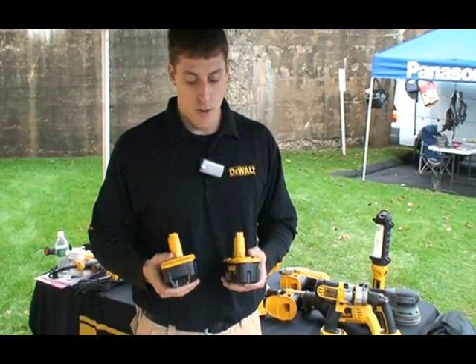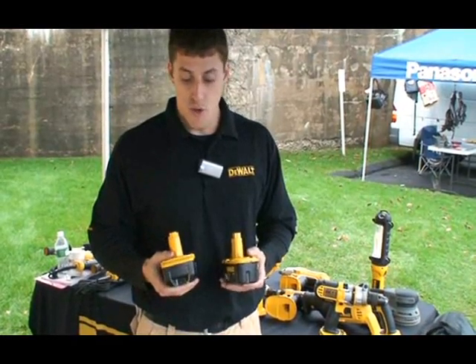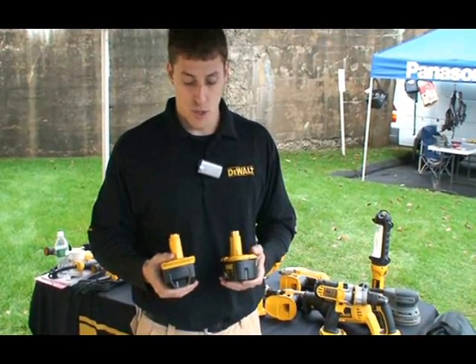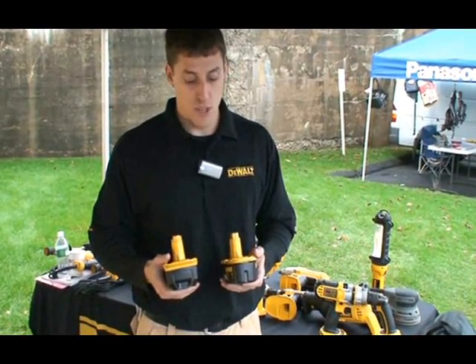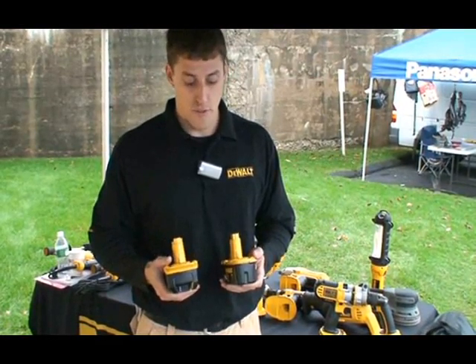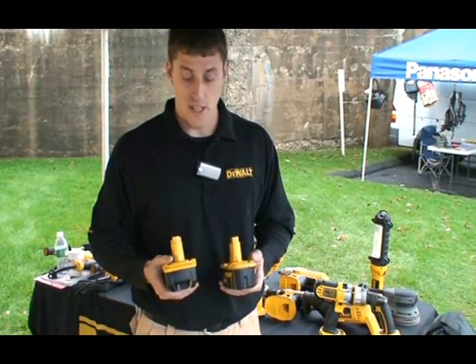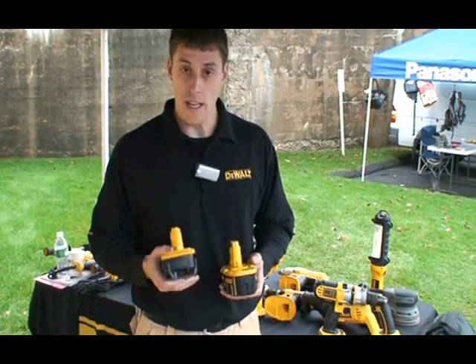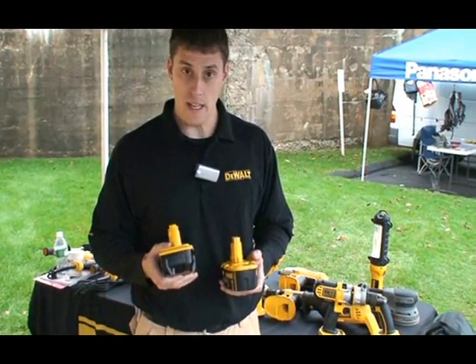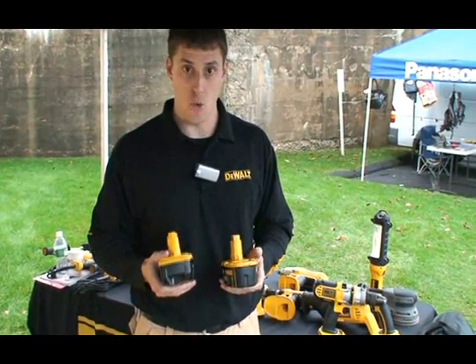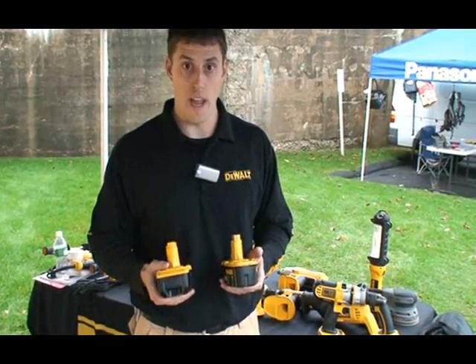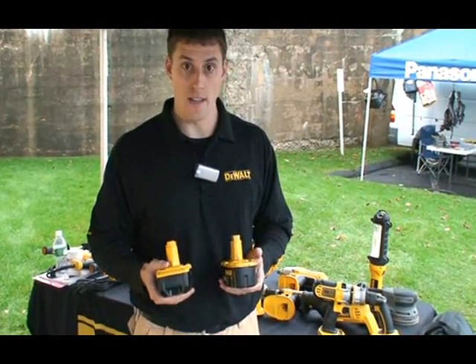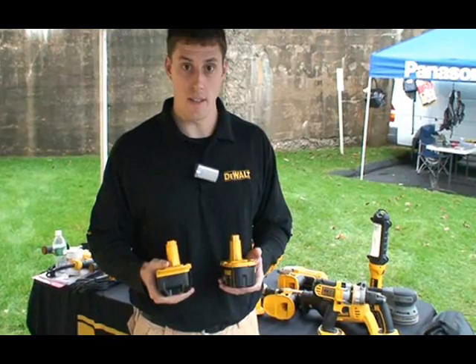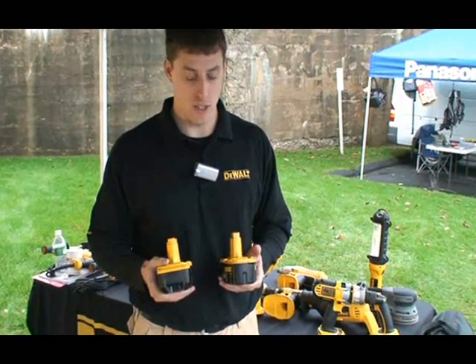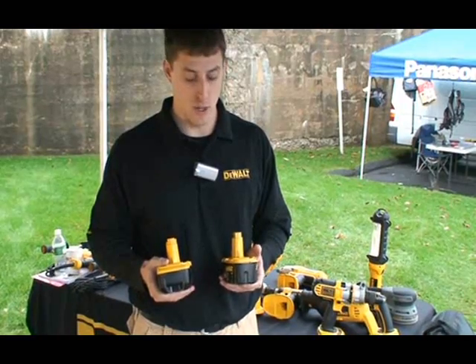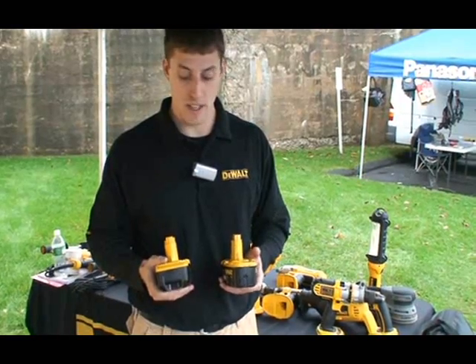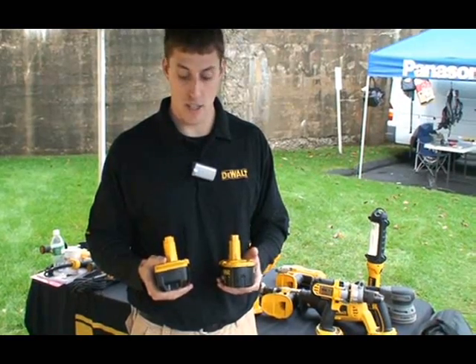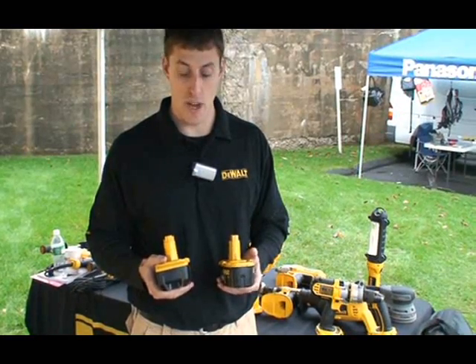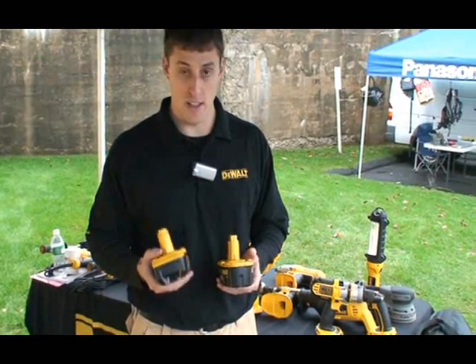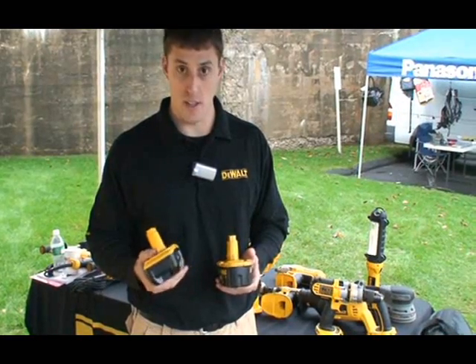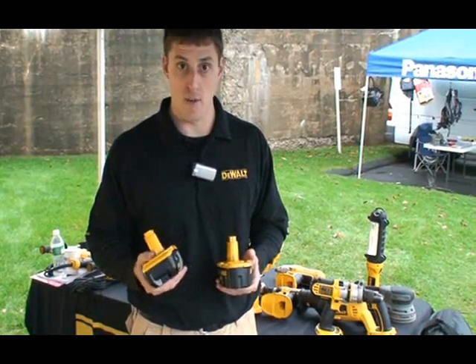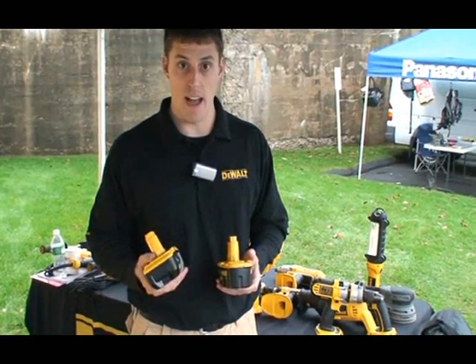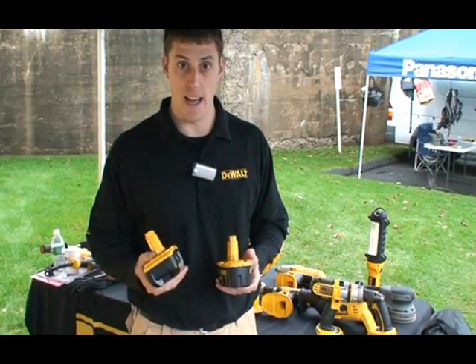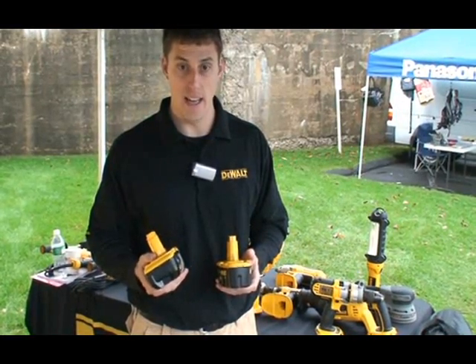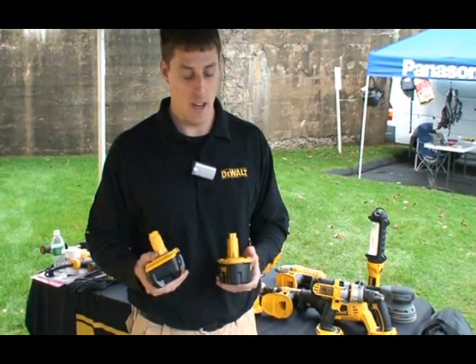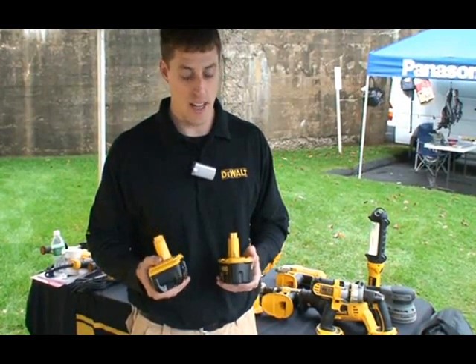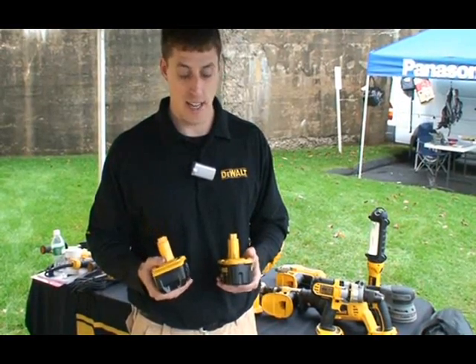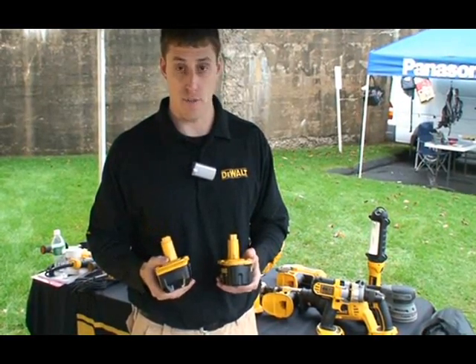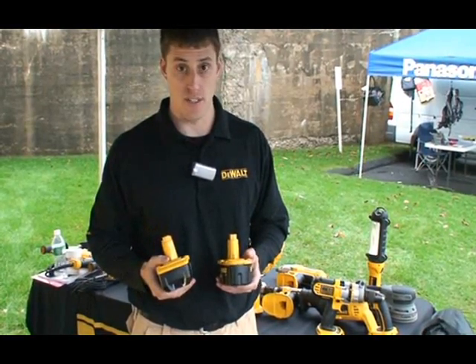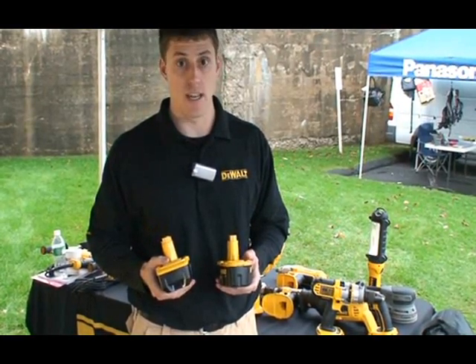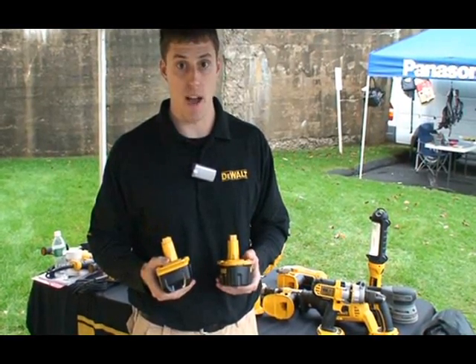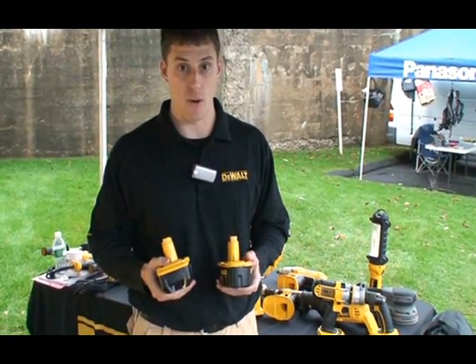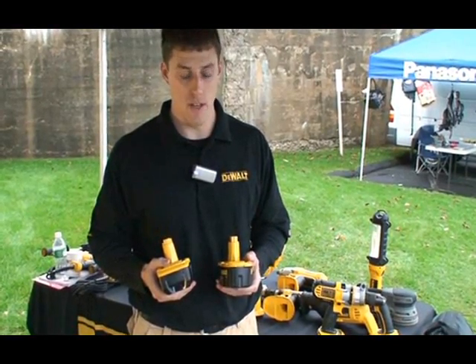The other noticeable difference is the weight. The lithium-ion is a little bit less weight, and you're not sacrificing any power.